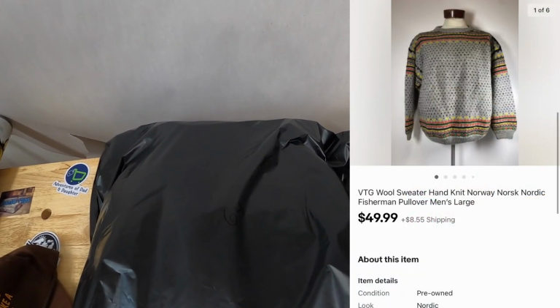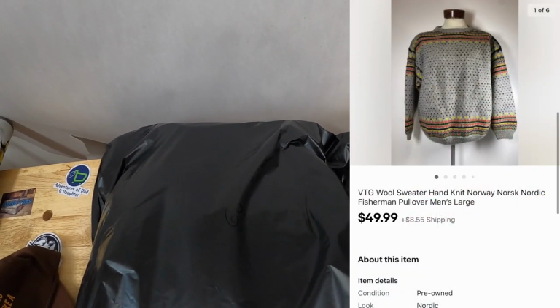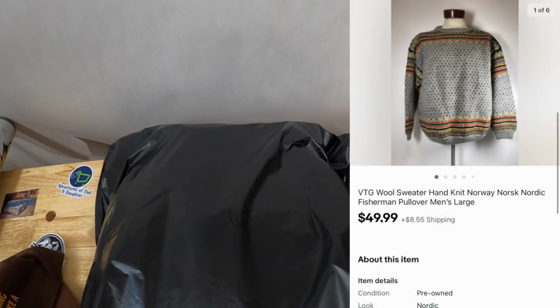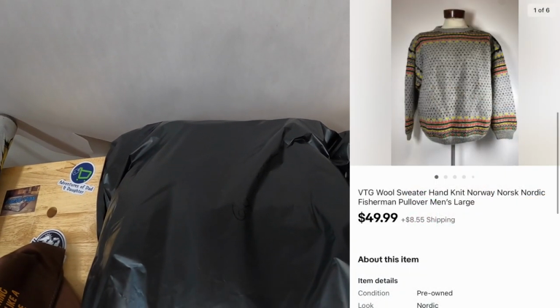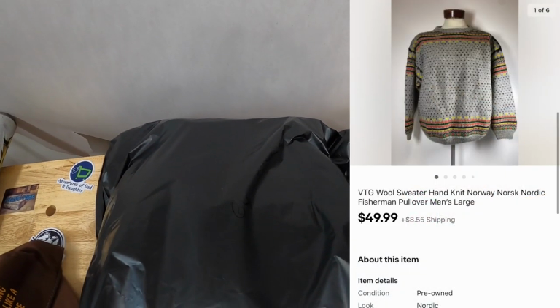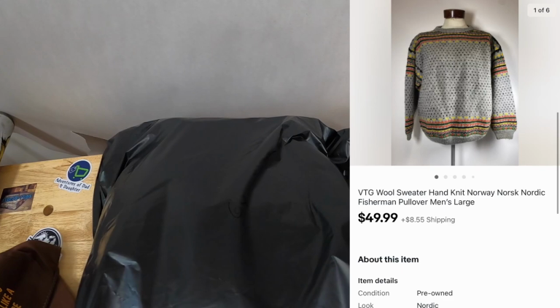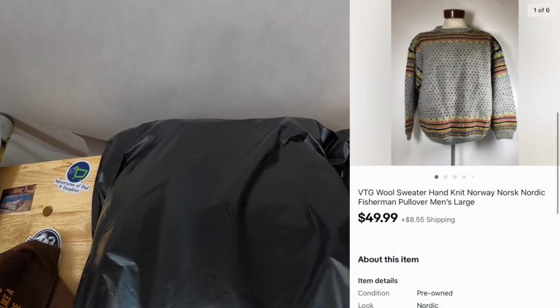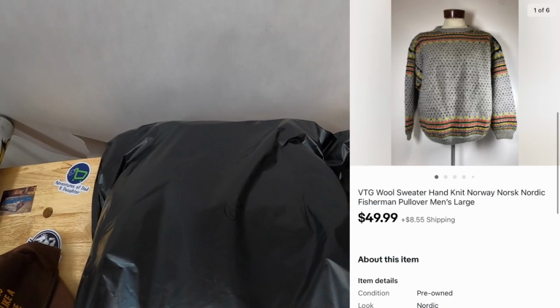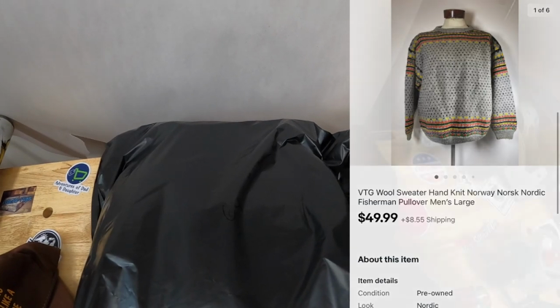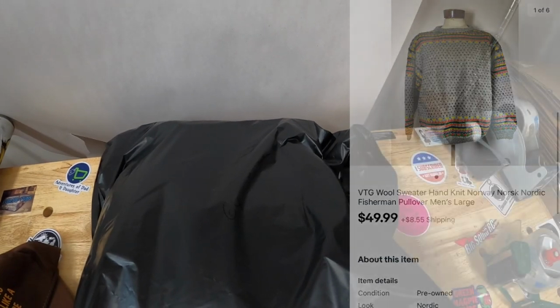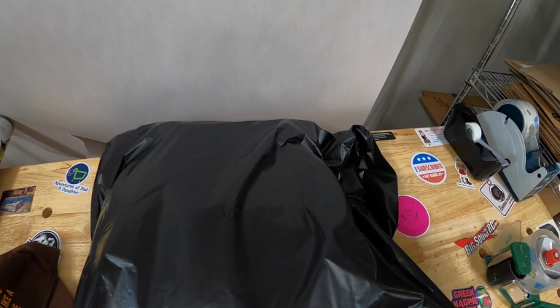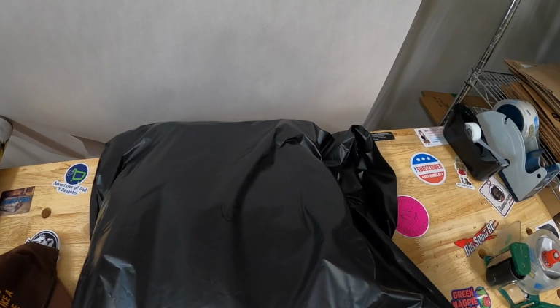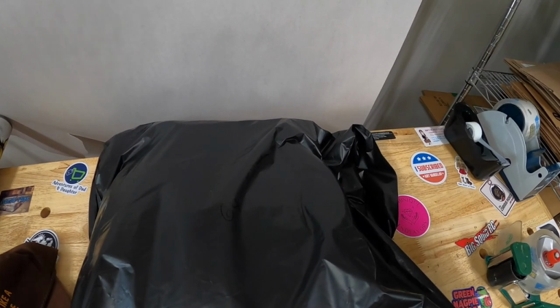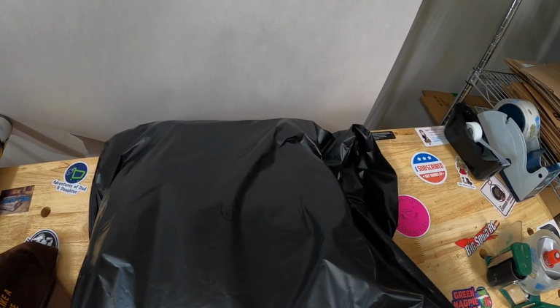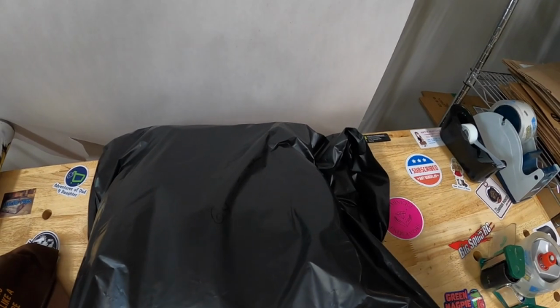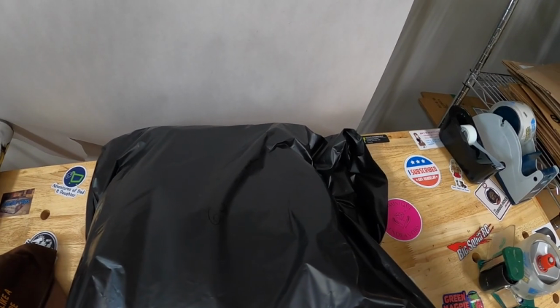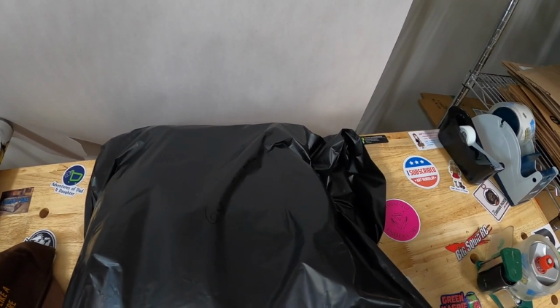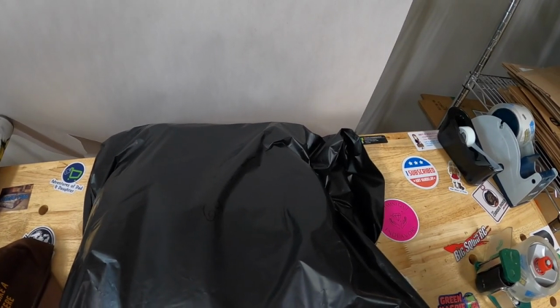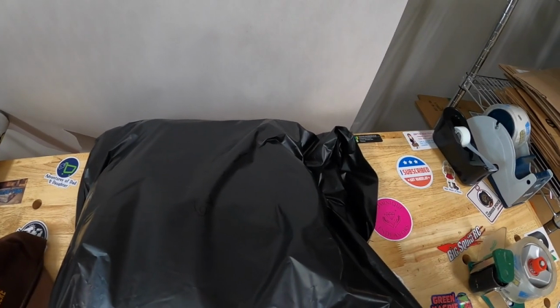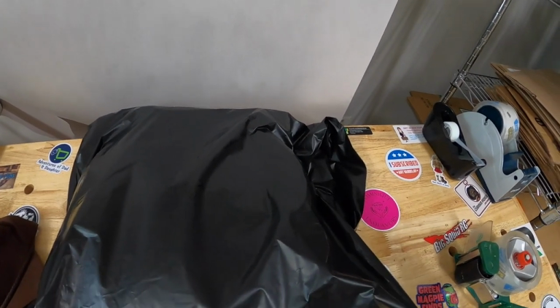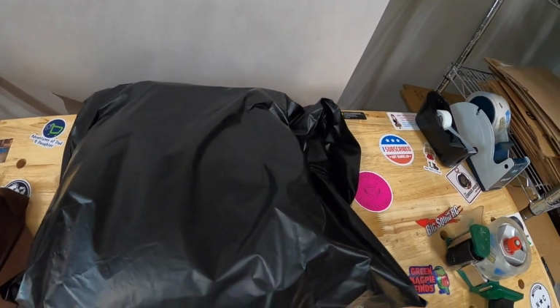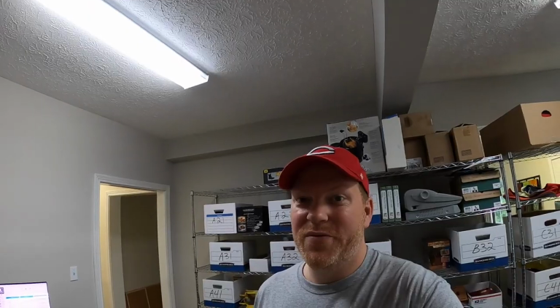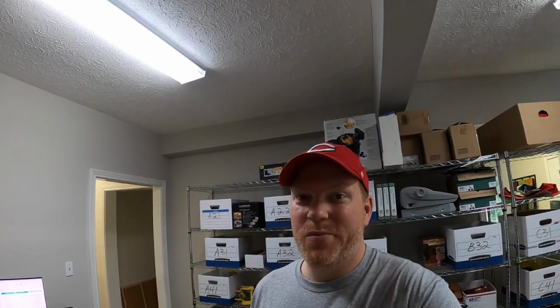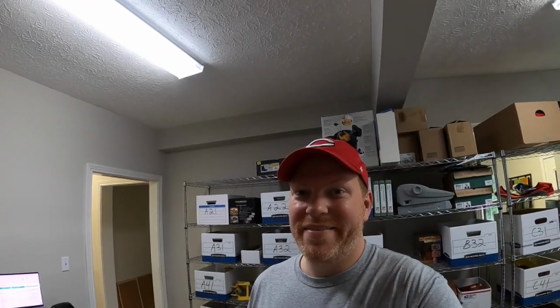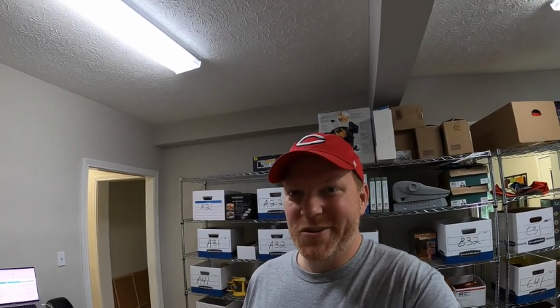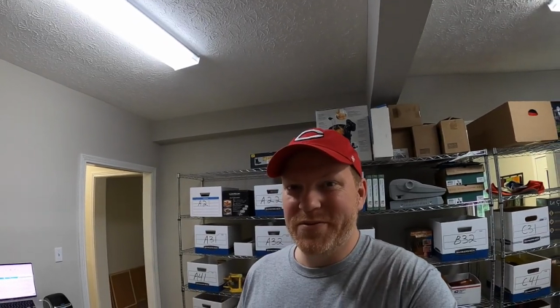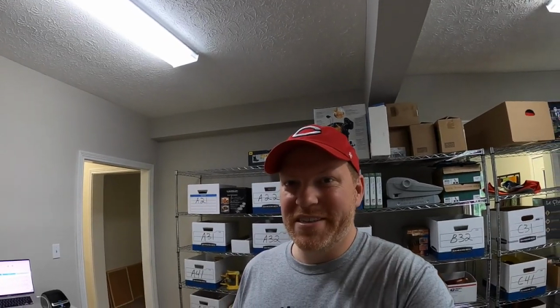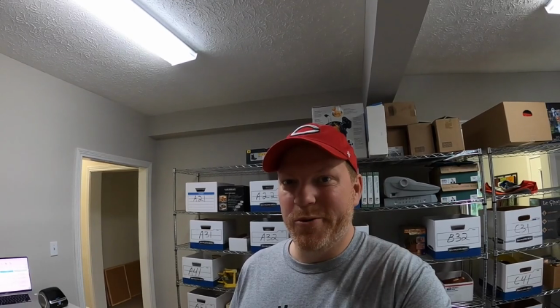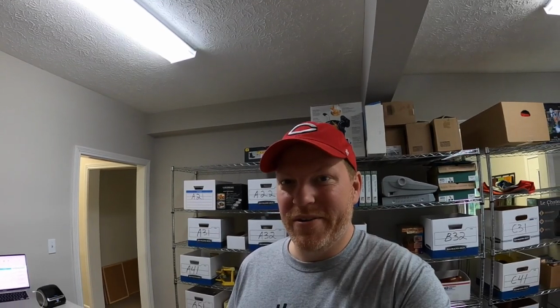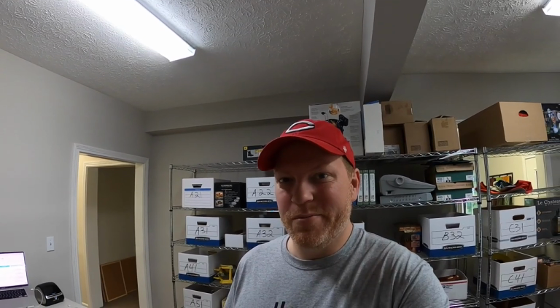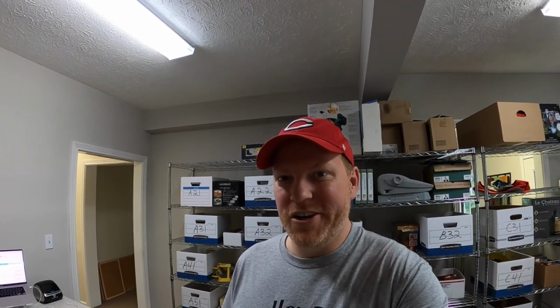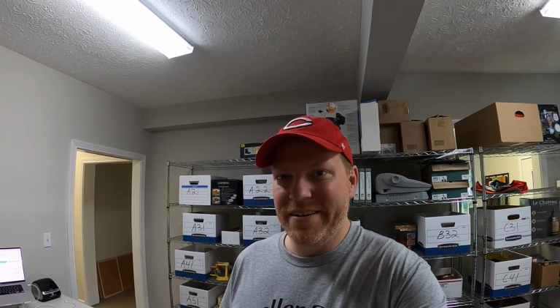I paid $15 for that sweater about three months ago, and it's going to a viewer named Brett. Jennifer and Brett, thanks so much for the support — I really appreciate it.